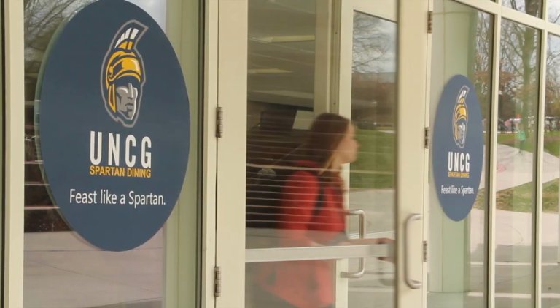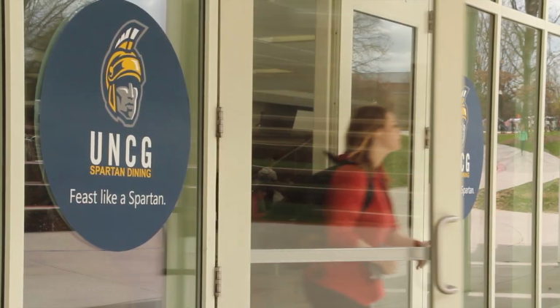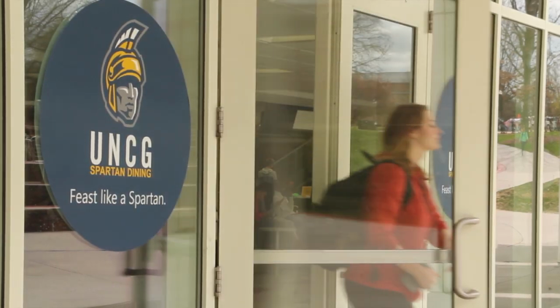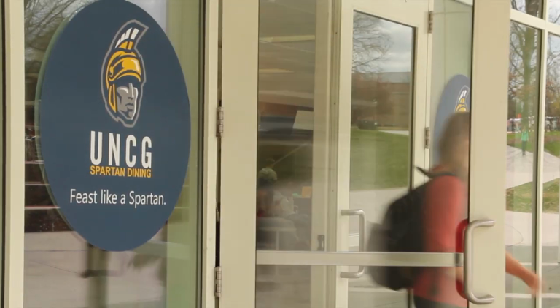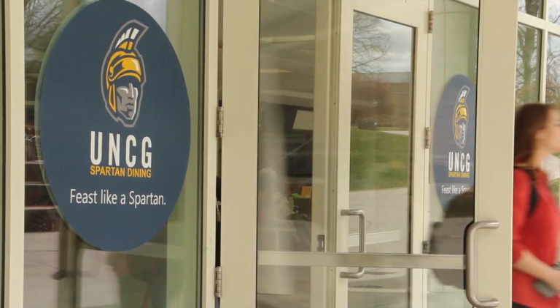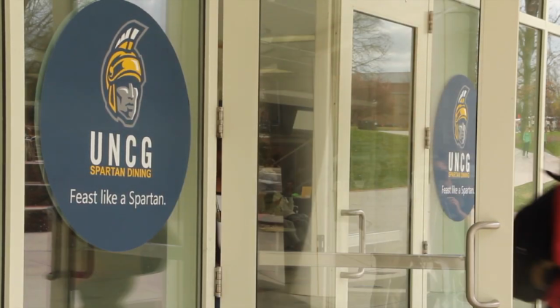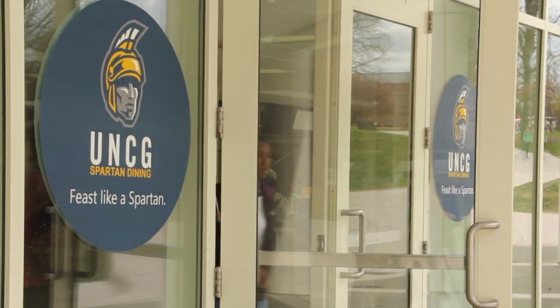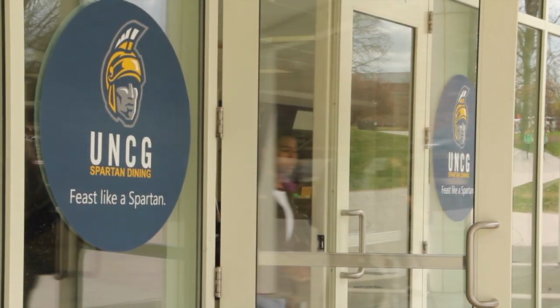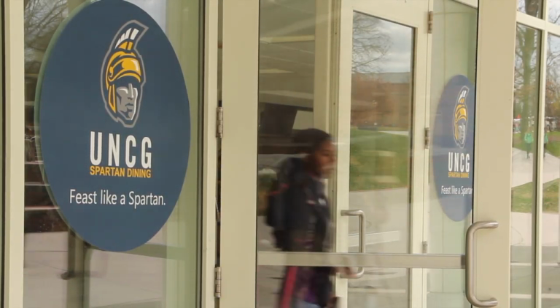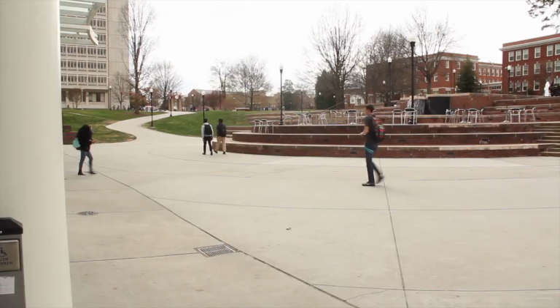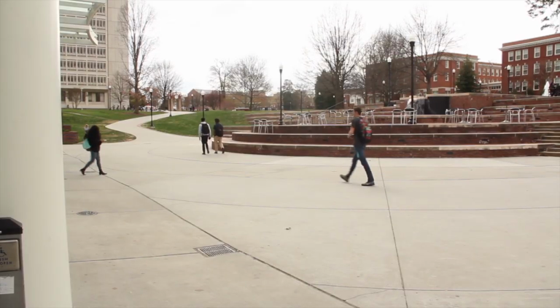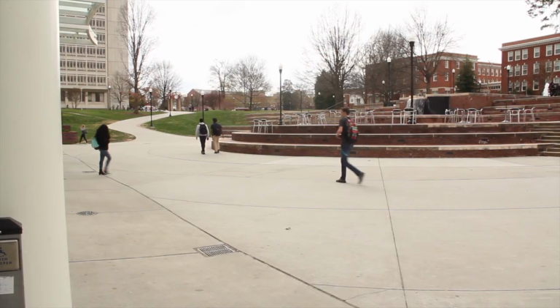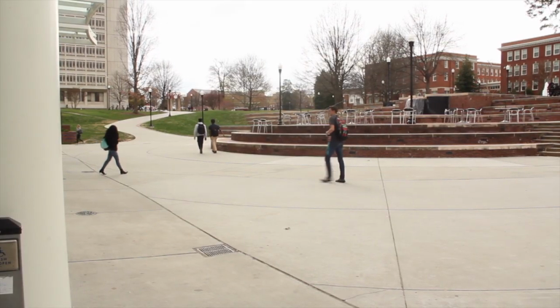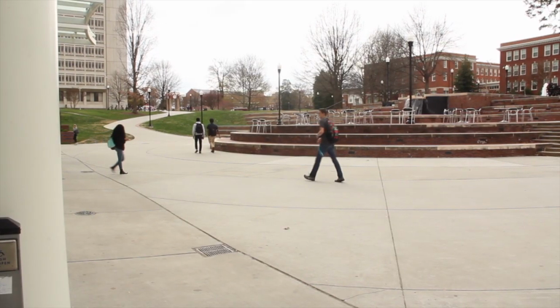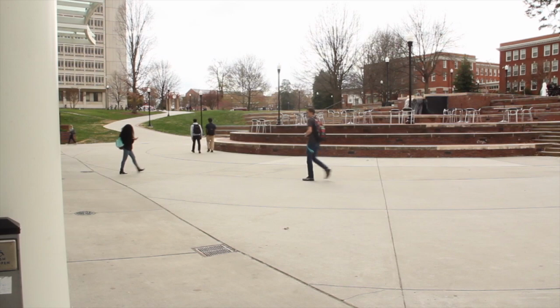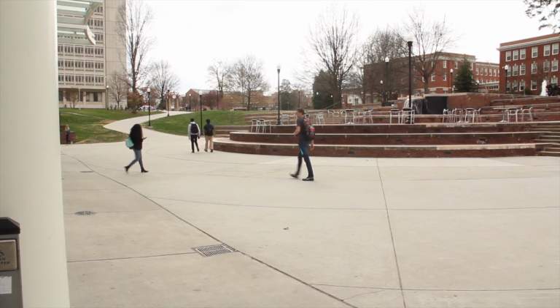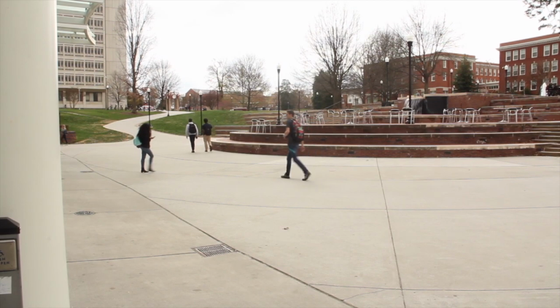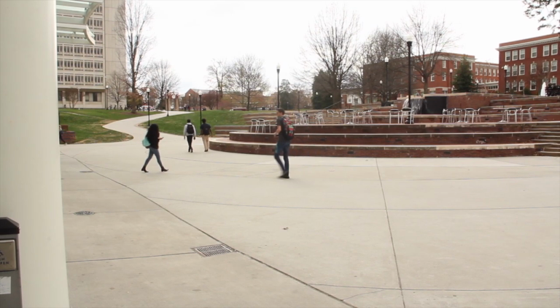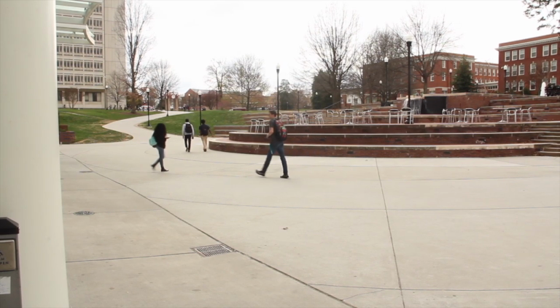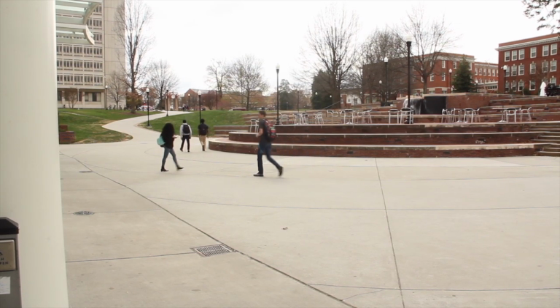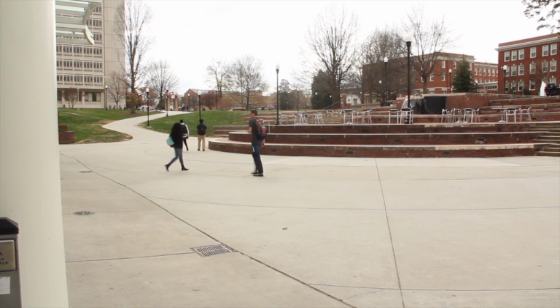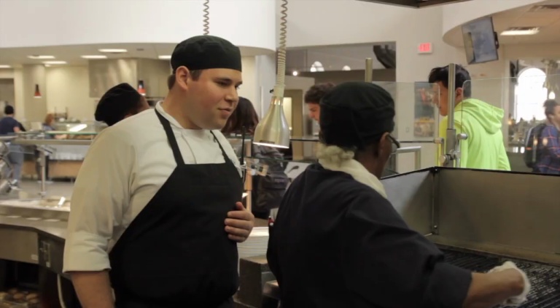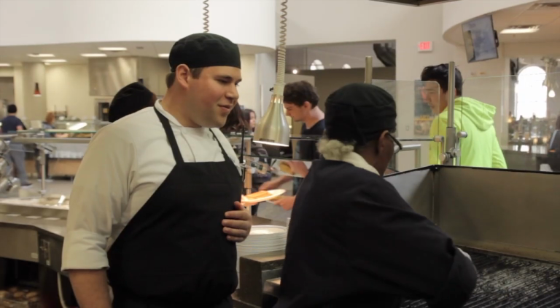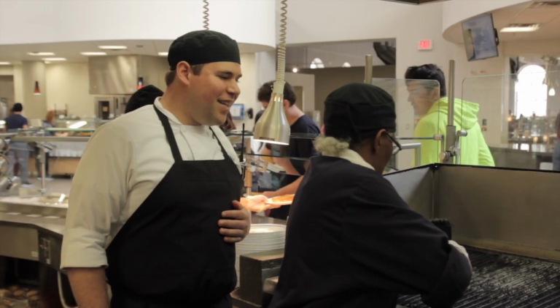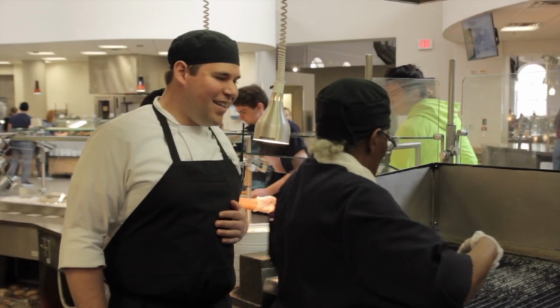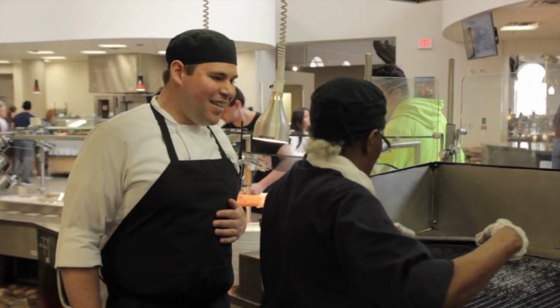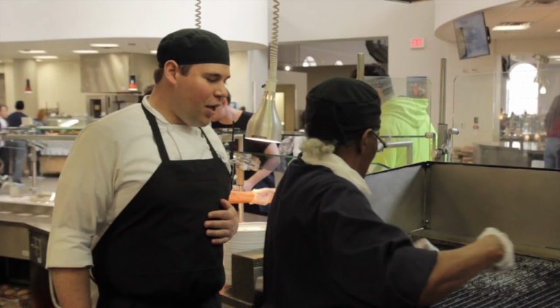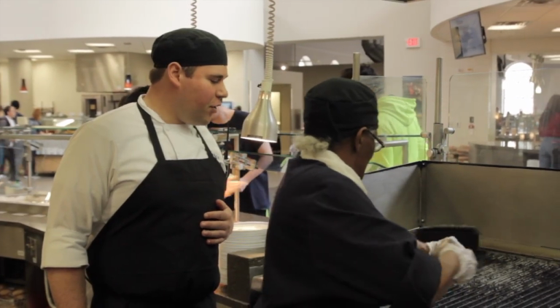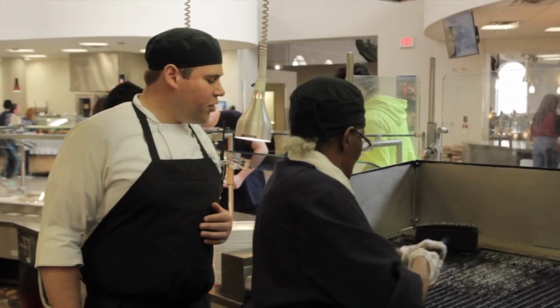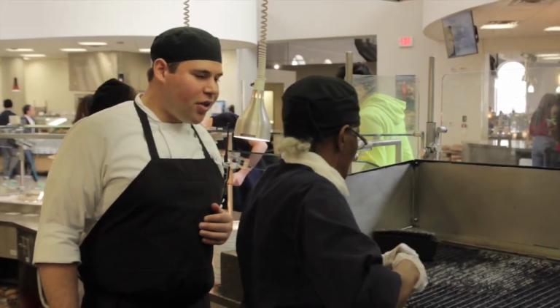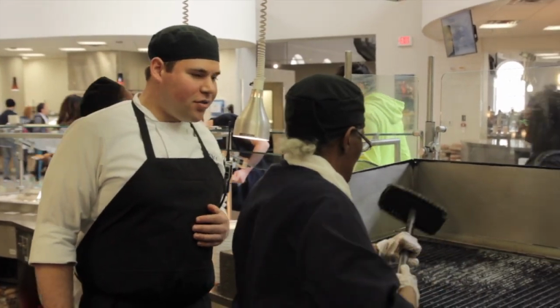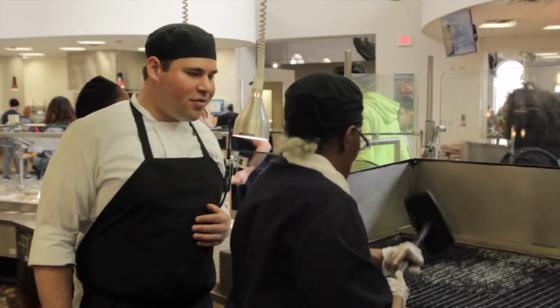Moran Commons Fountain View Dining Hall is a state-of-the-art, all-you-care-to-eat facility run by an executive culinary team.